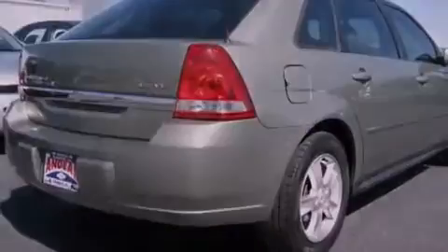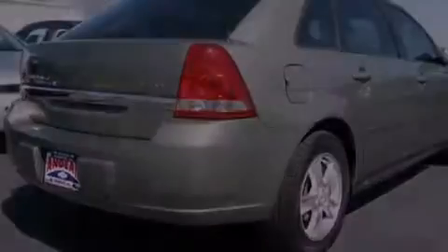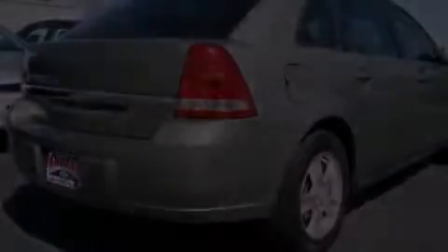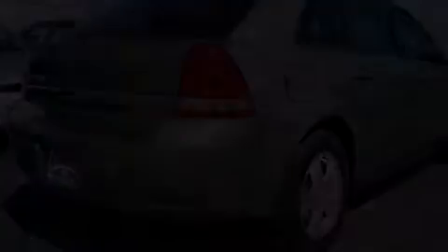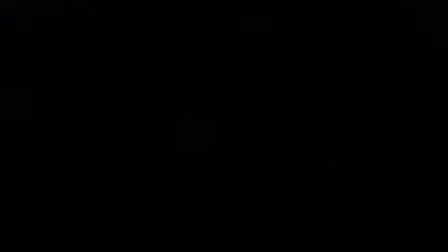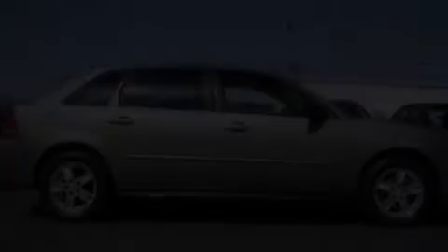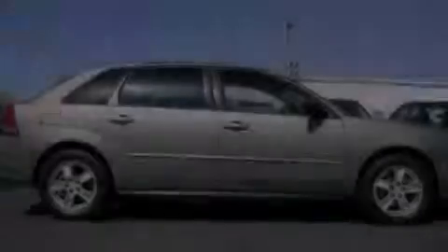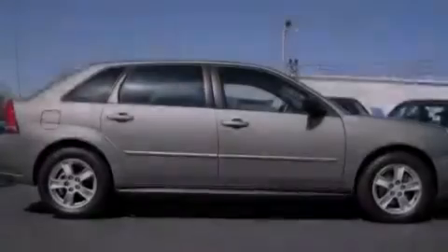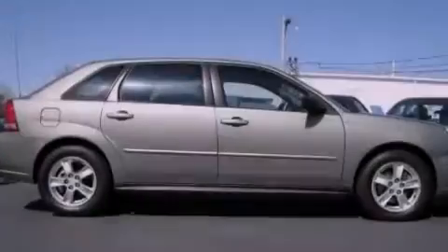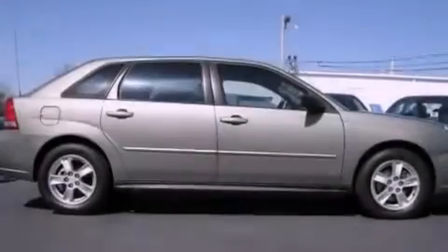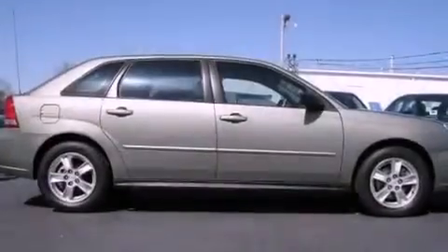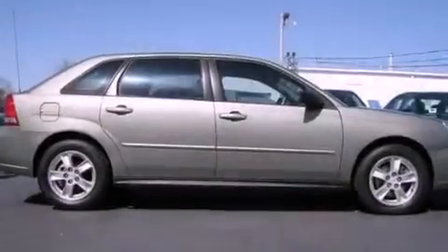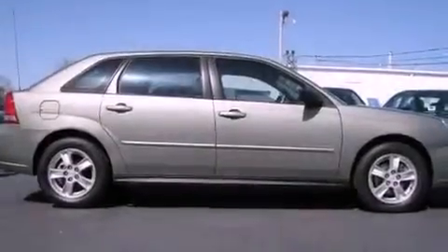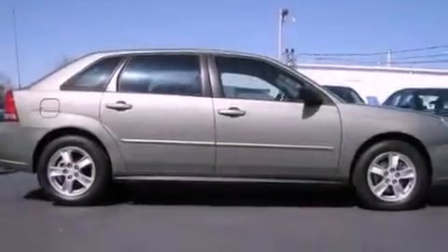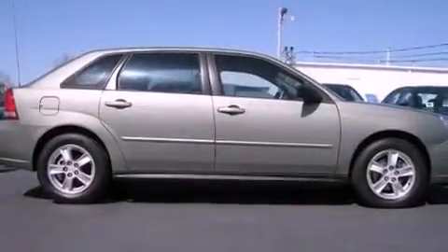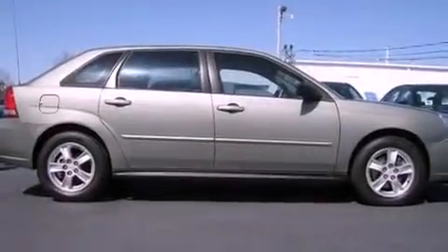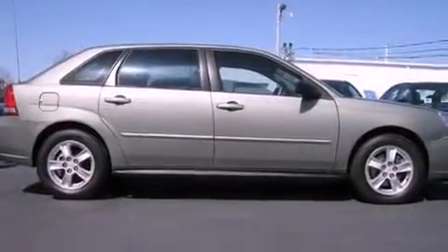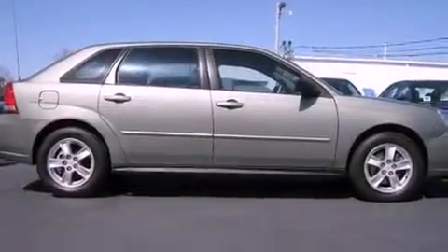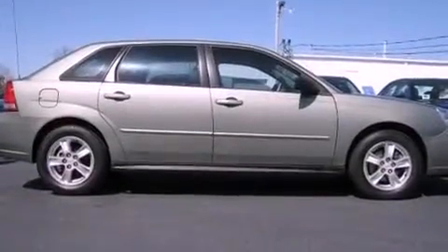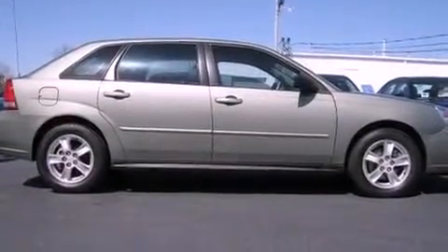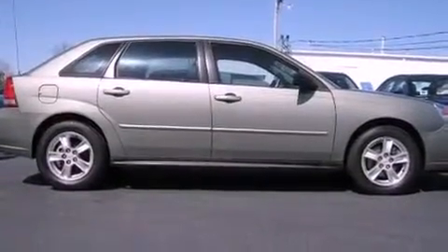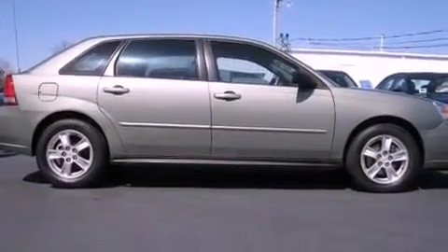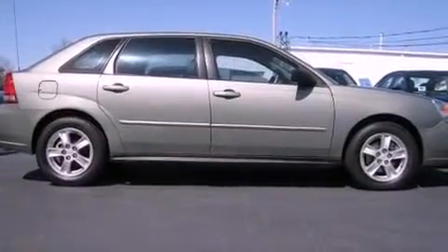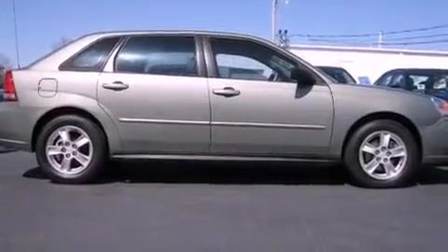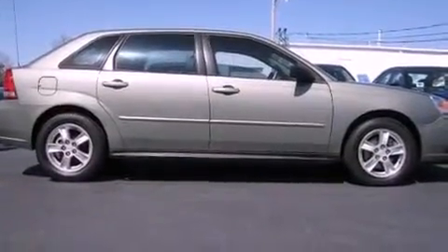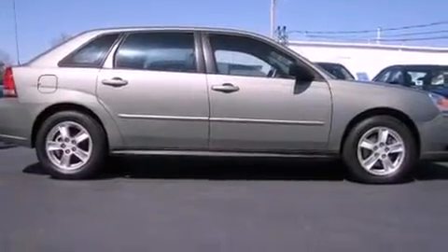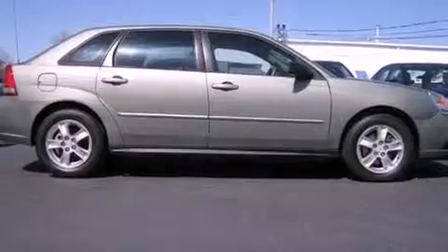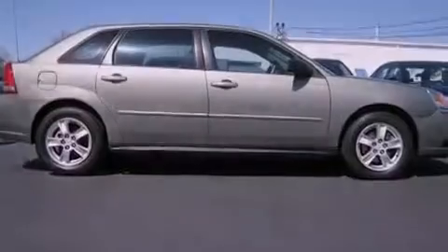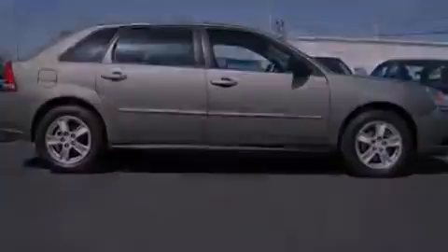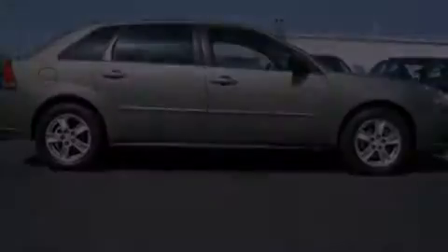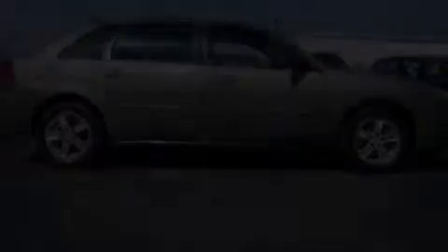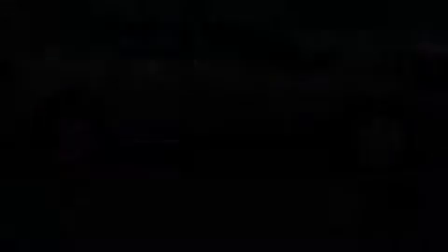Additional features include an engine immobilizer theft deterrent system, privacy glass, a traction control system, adjustable driver pedals, and cruise control.